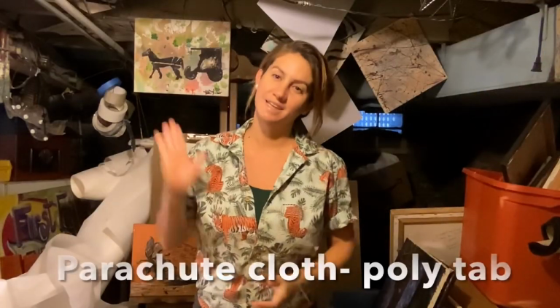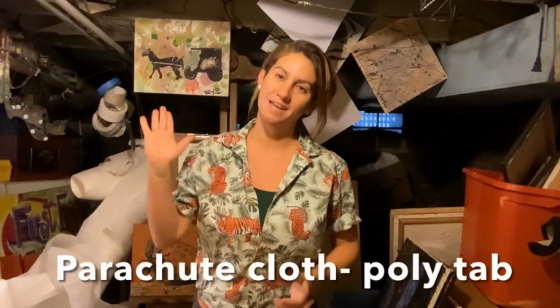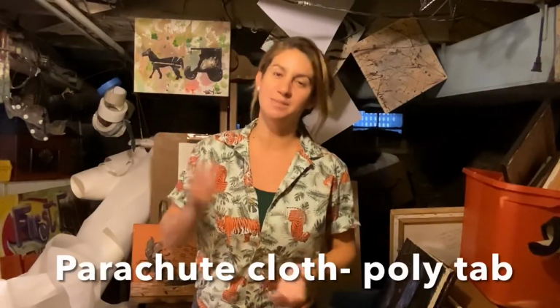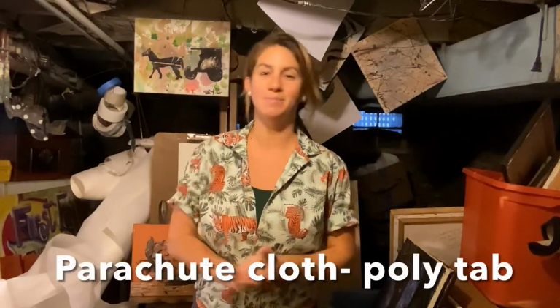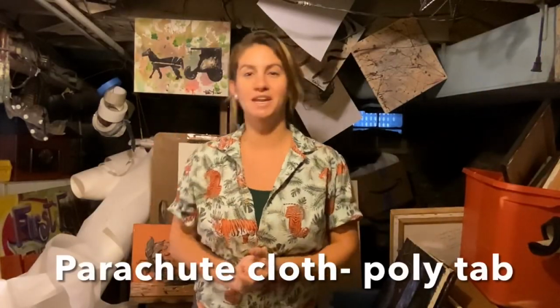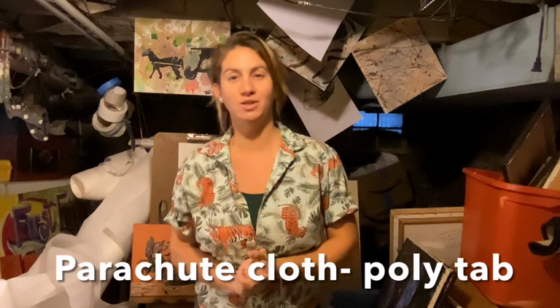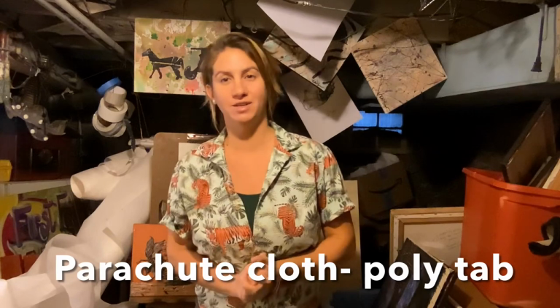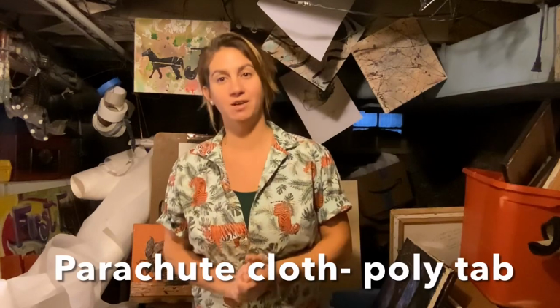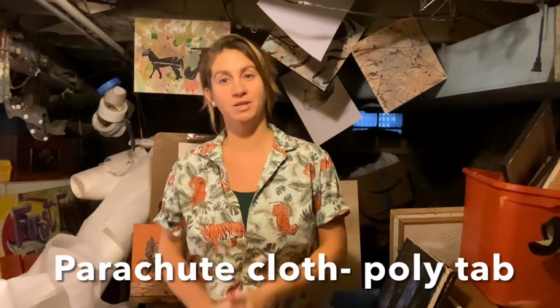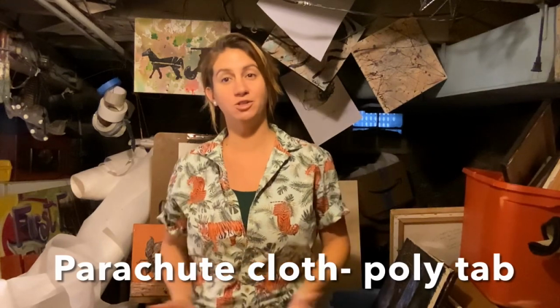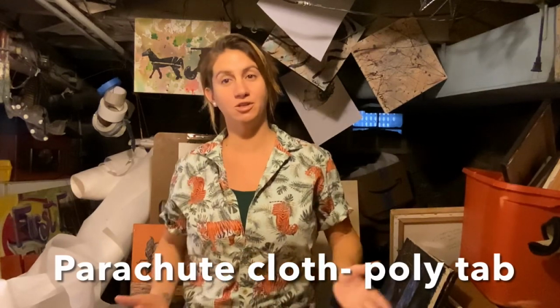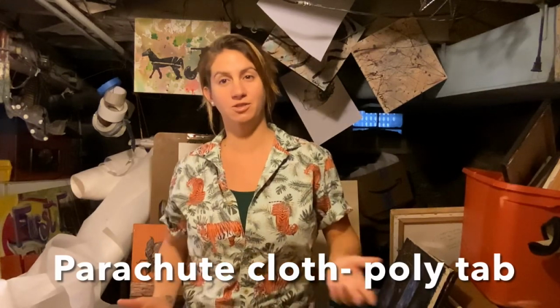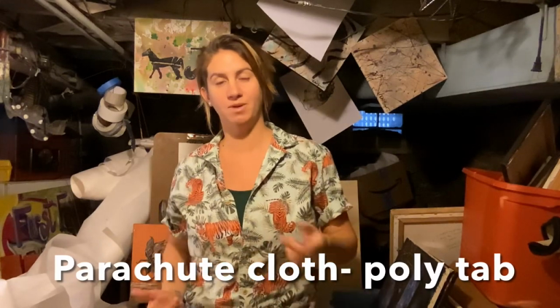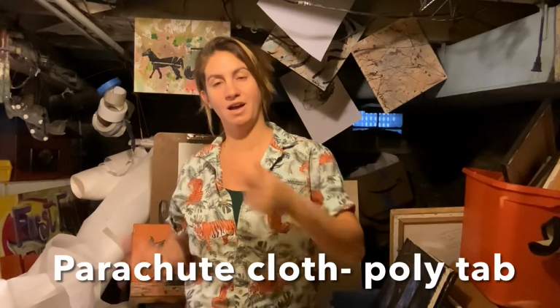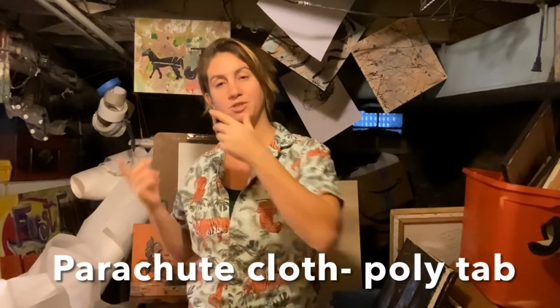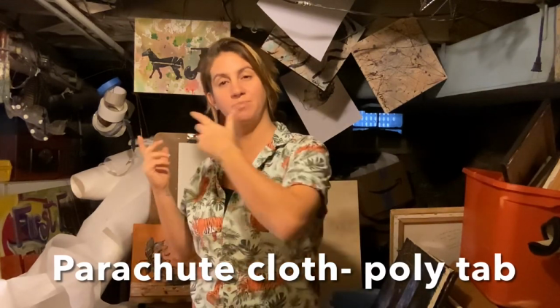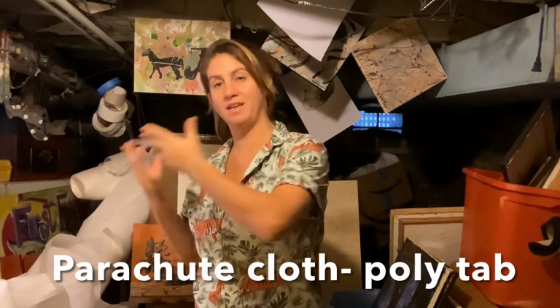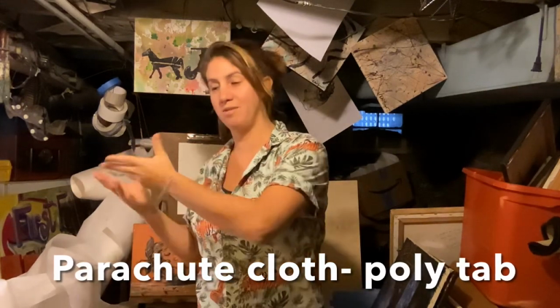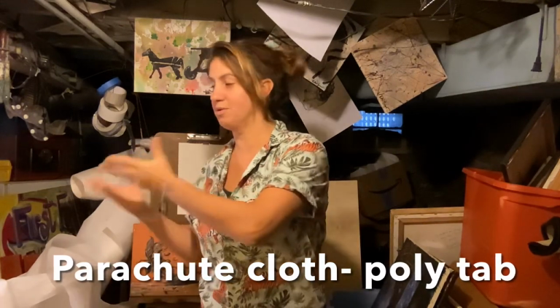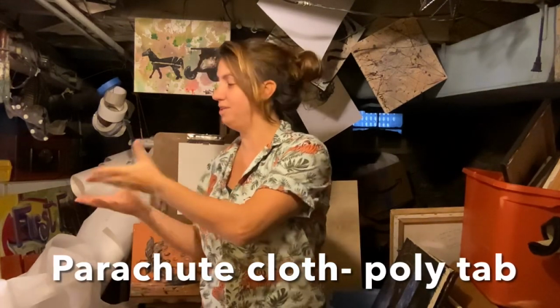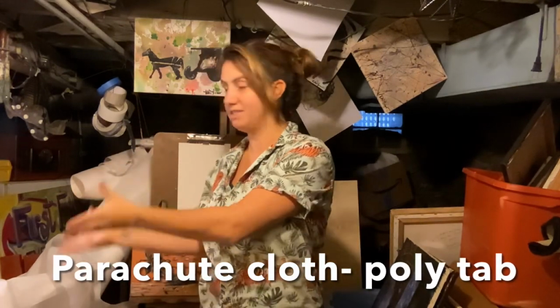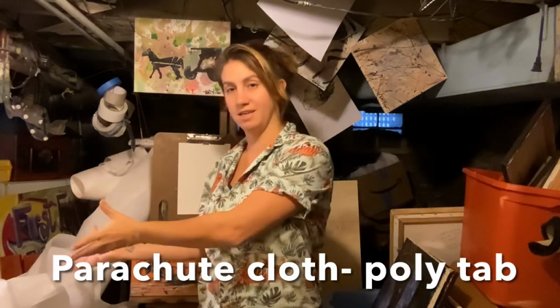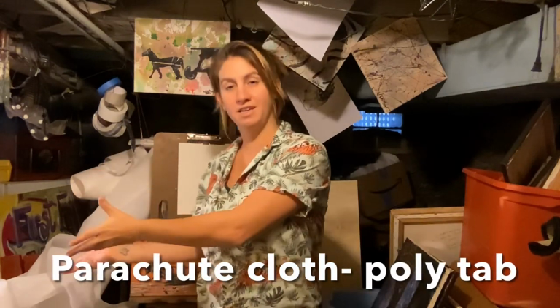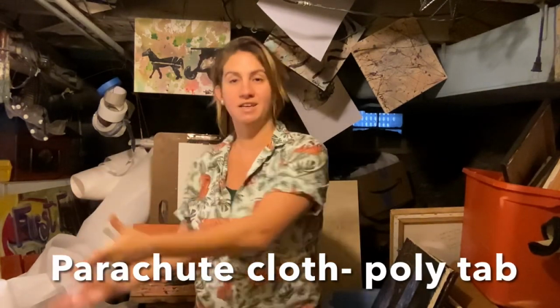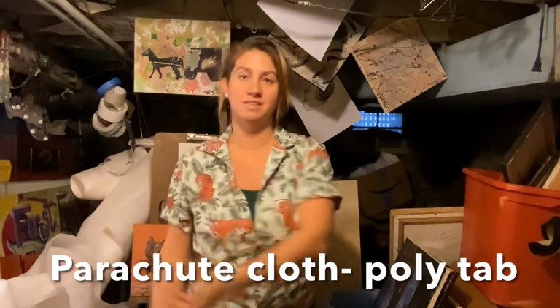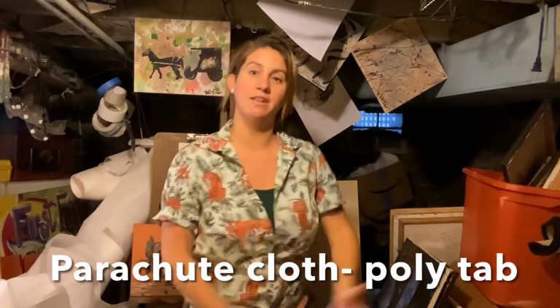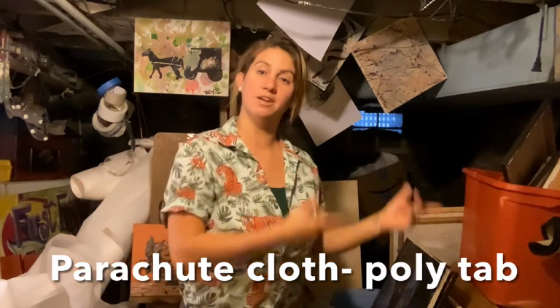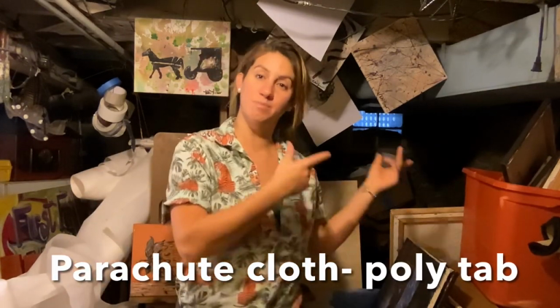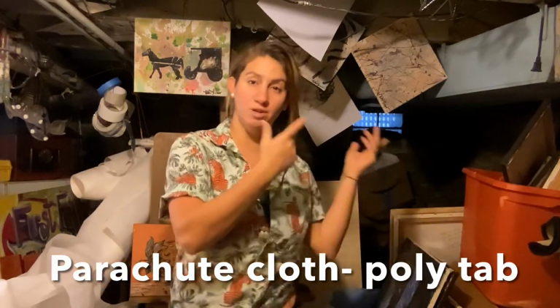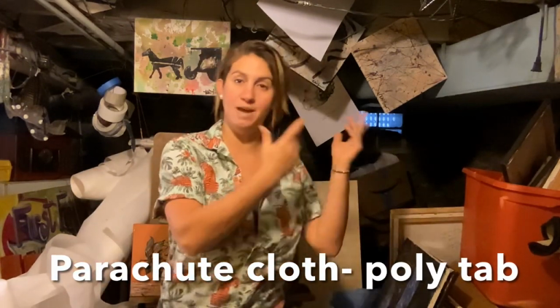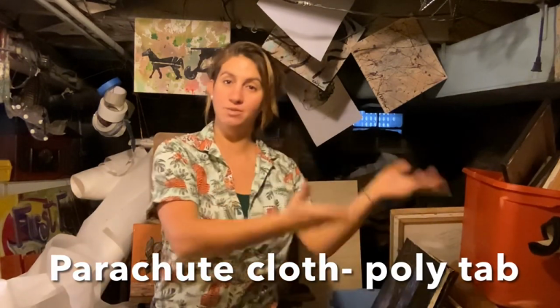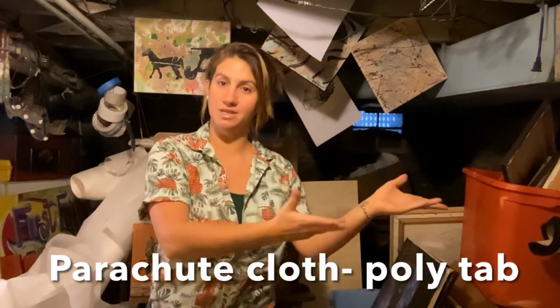Hey, what's up? Katie Schringer here. I'm here to talk to you about how to paint a mural inside to then later be put up outside.